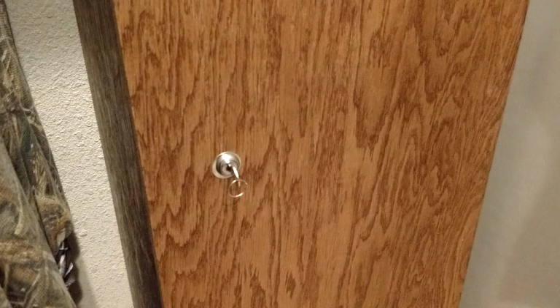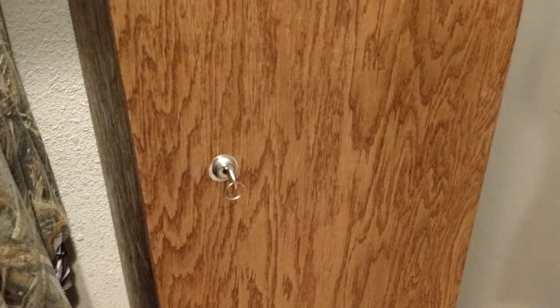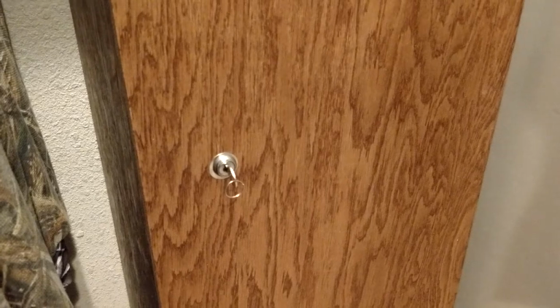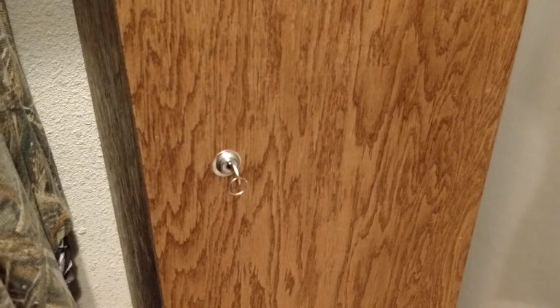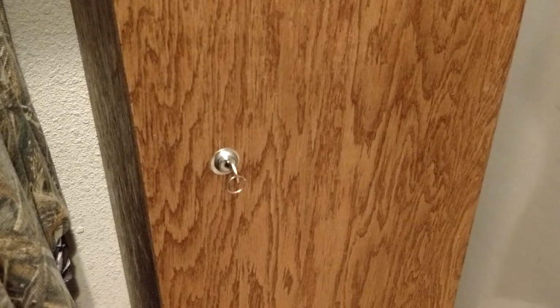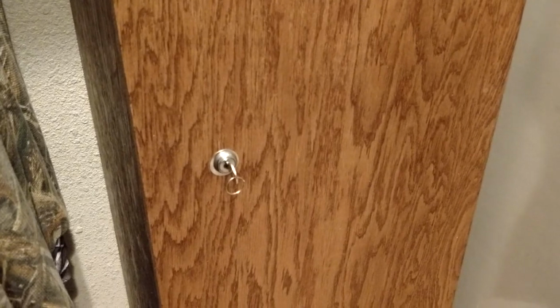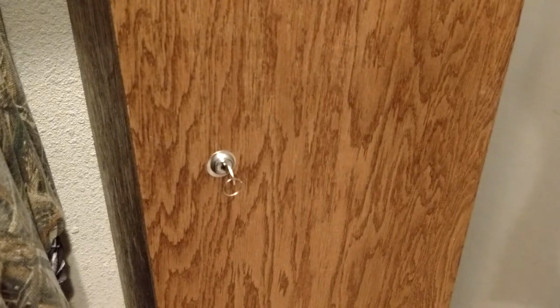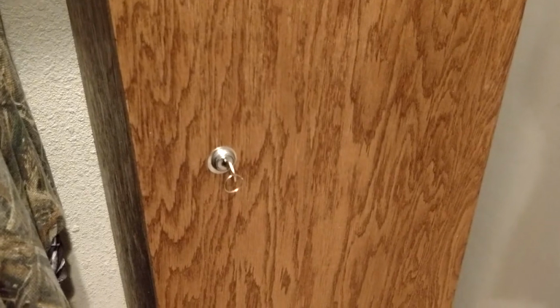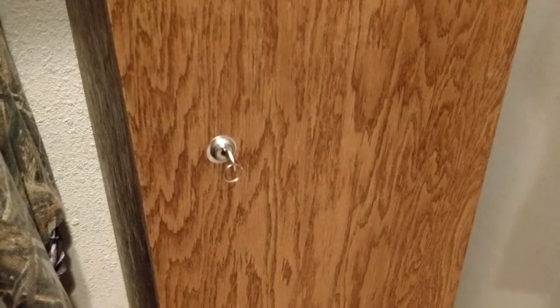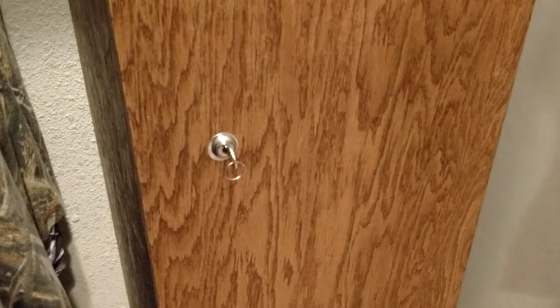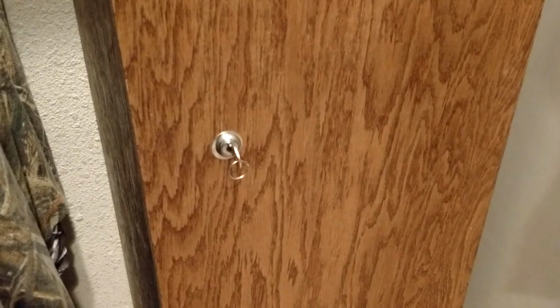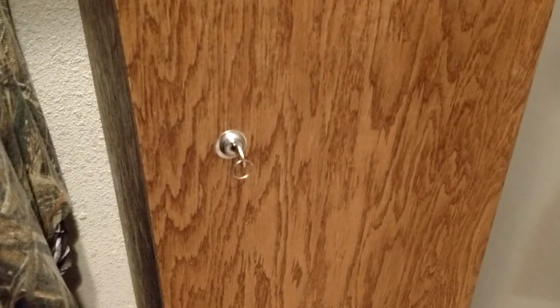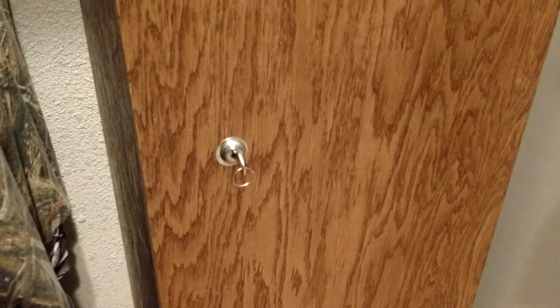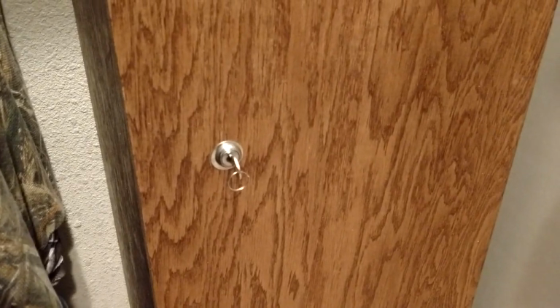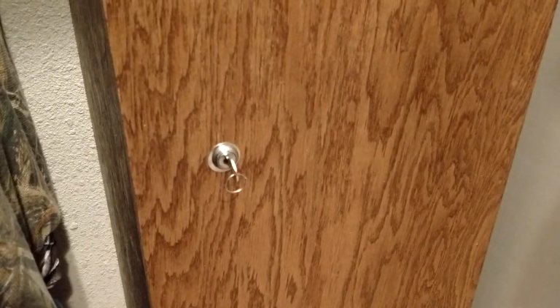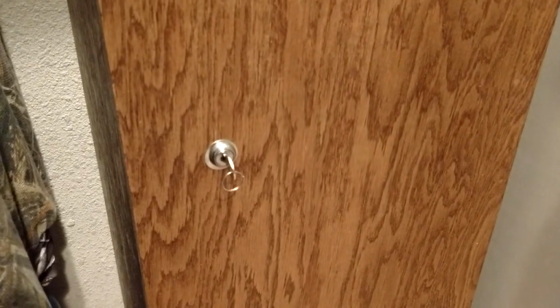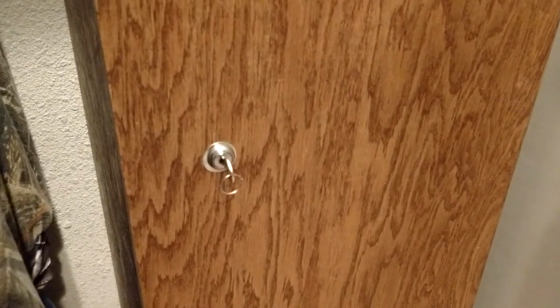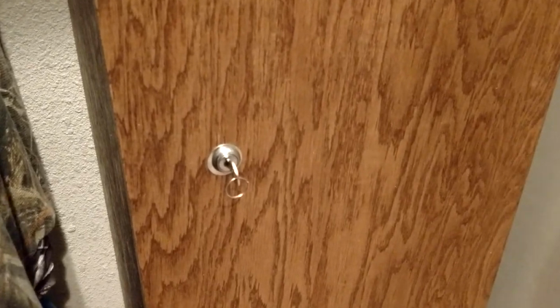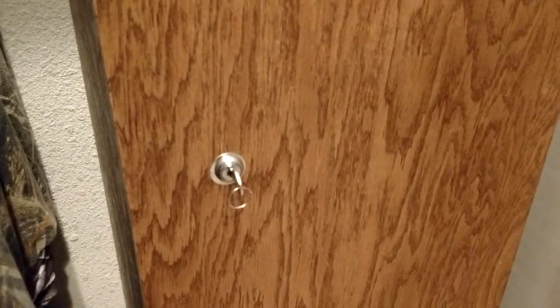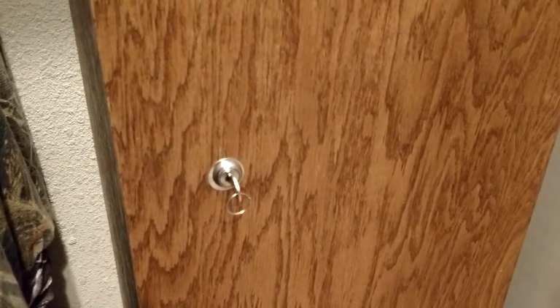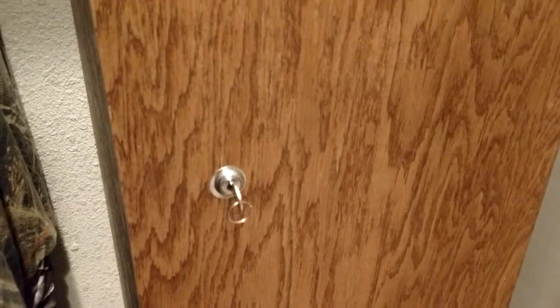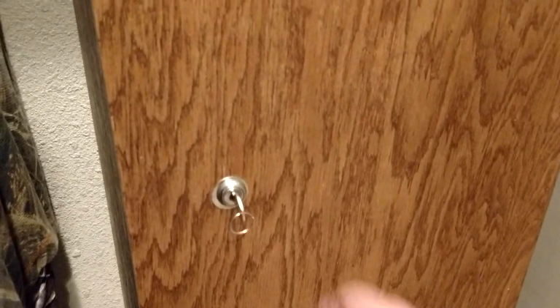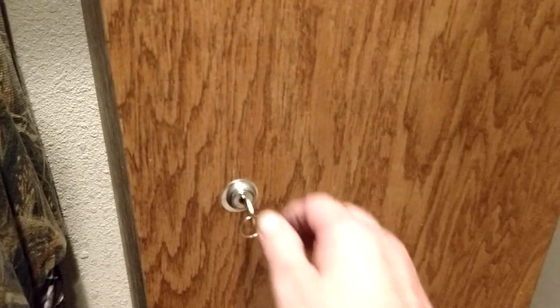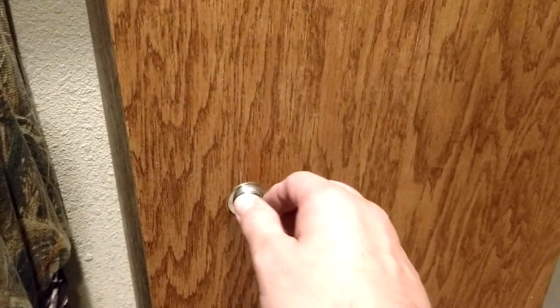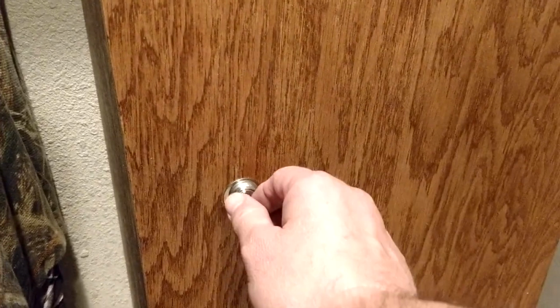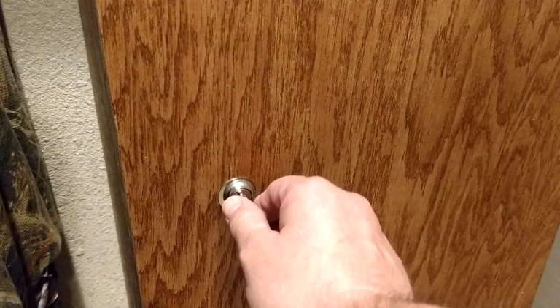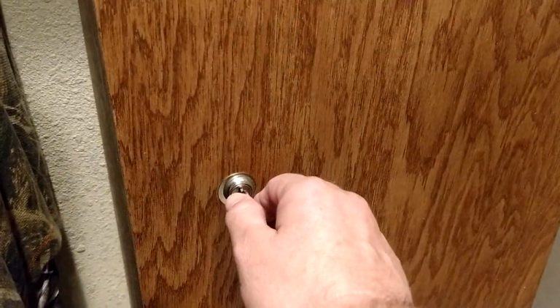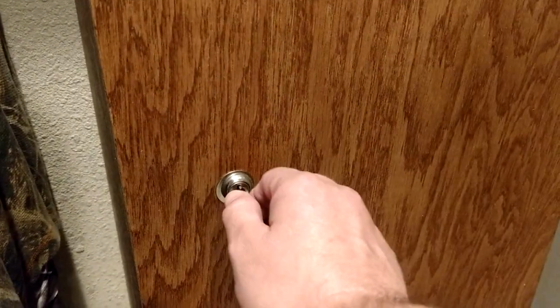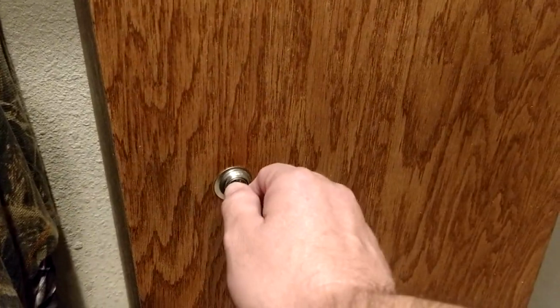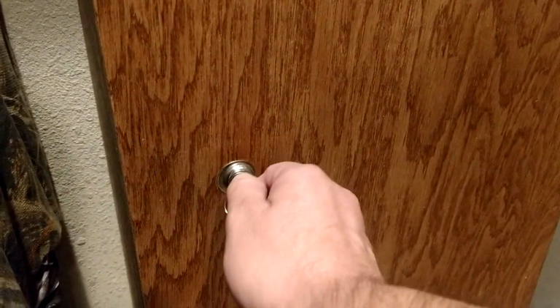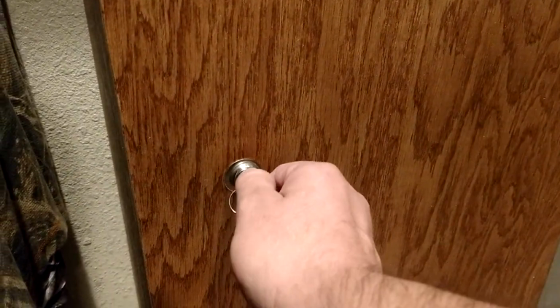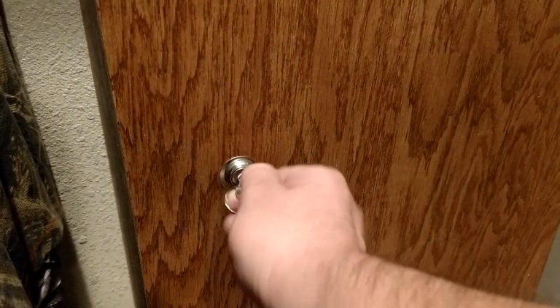Okay, here's the big moment. How did the gun cabinet come out?